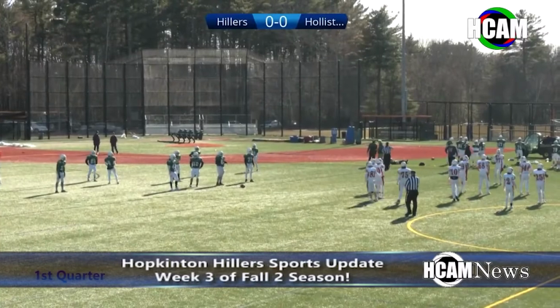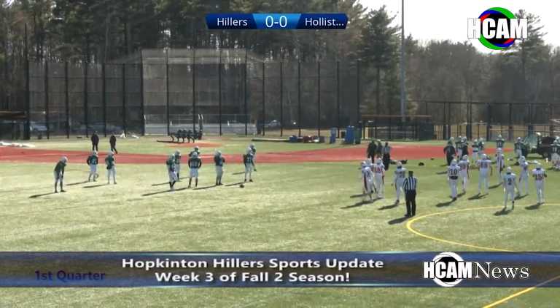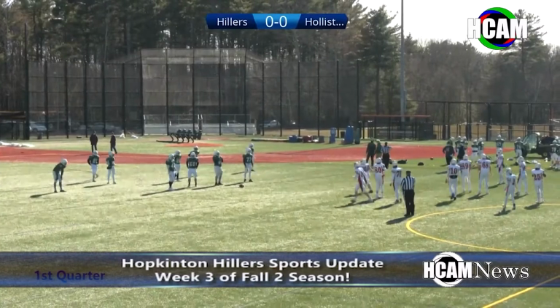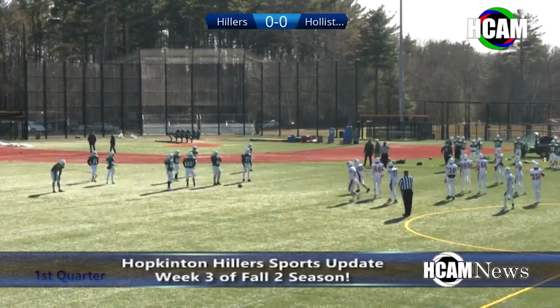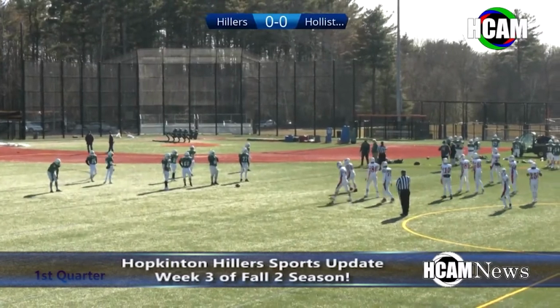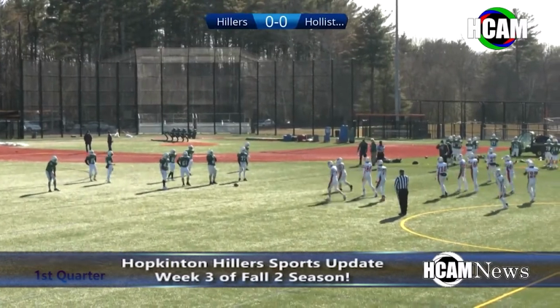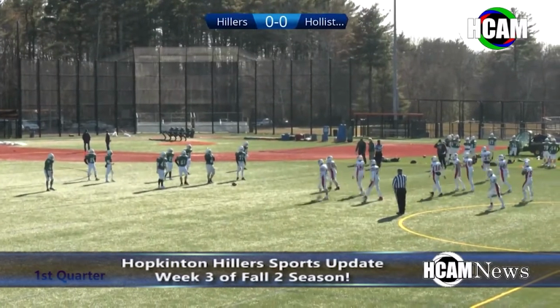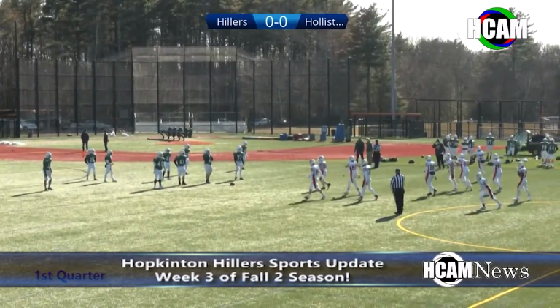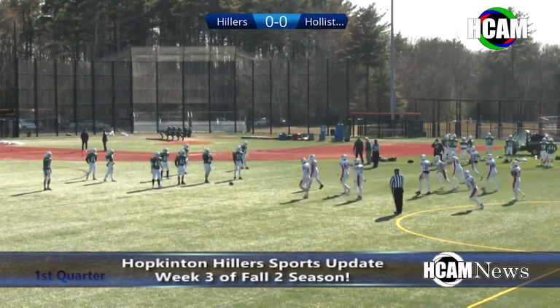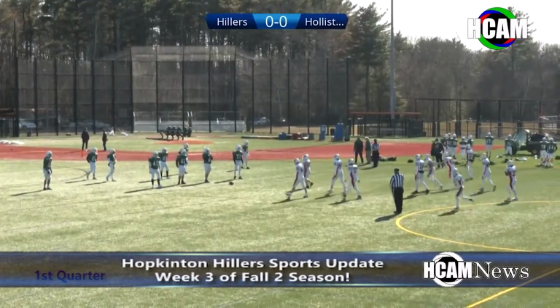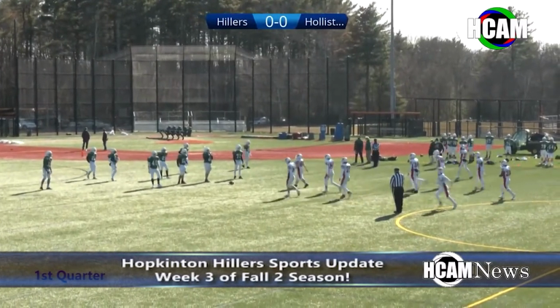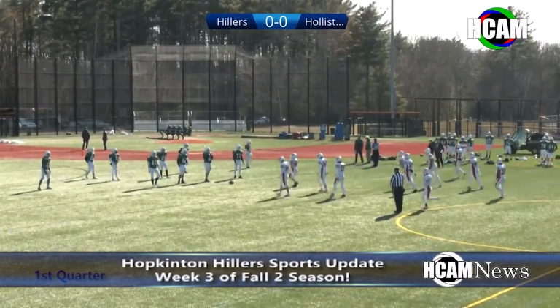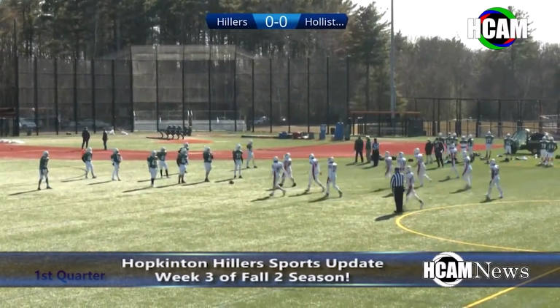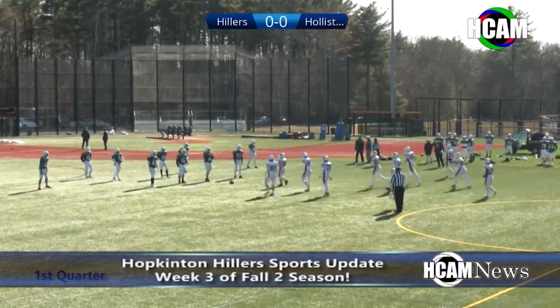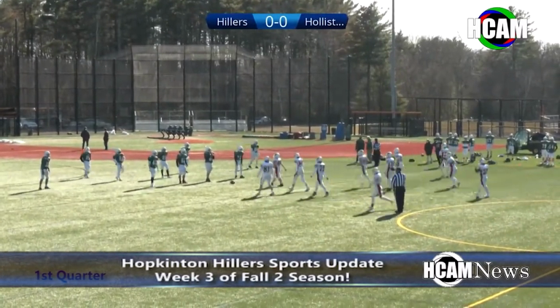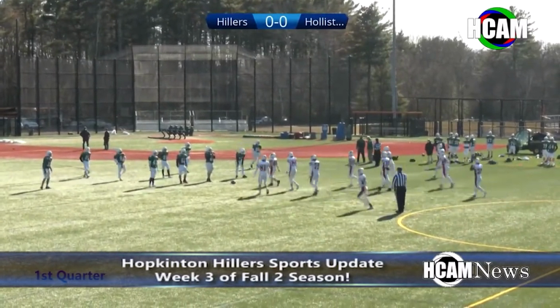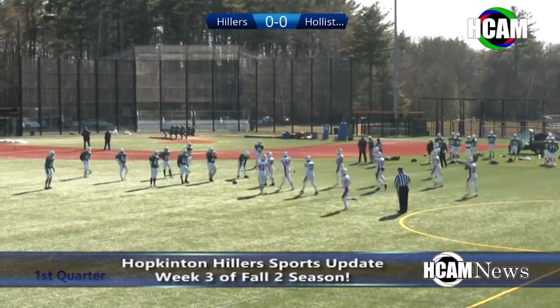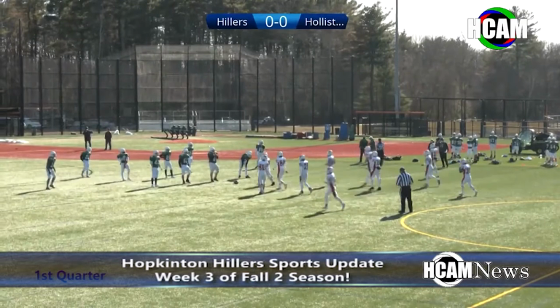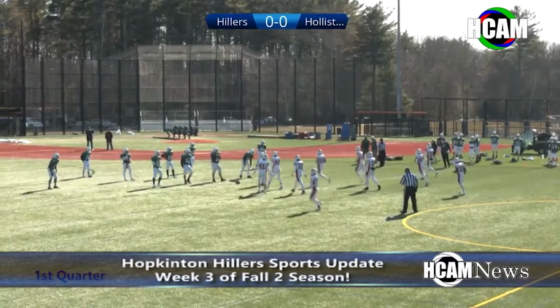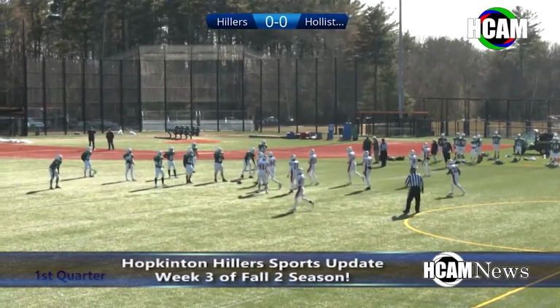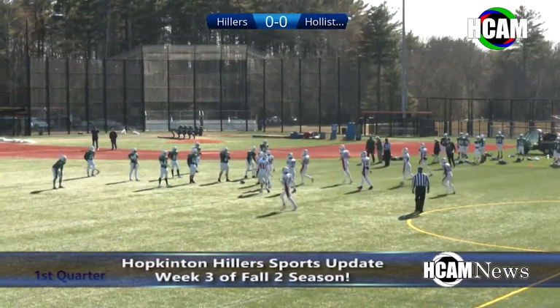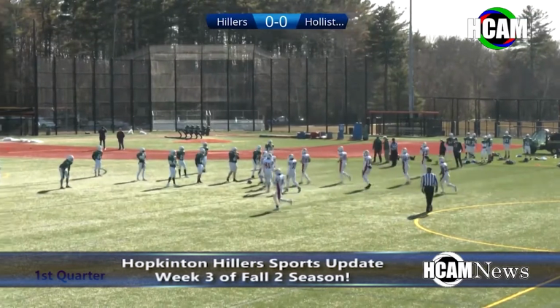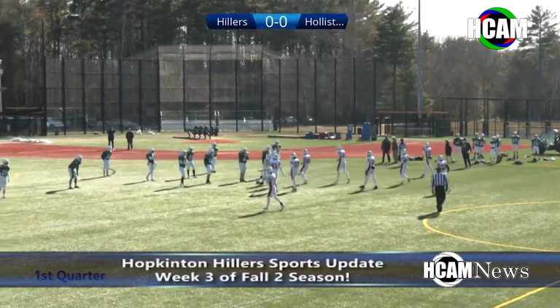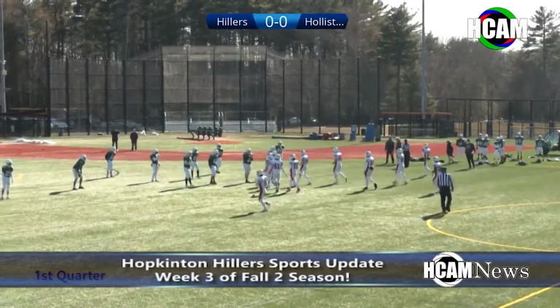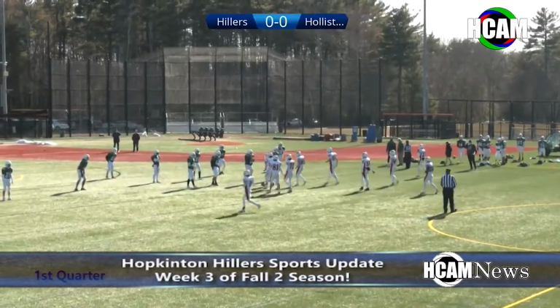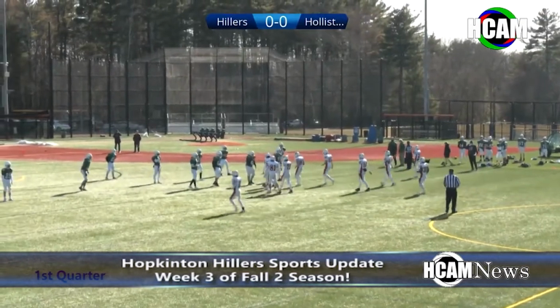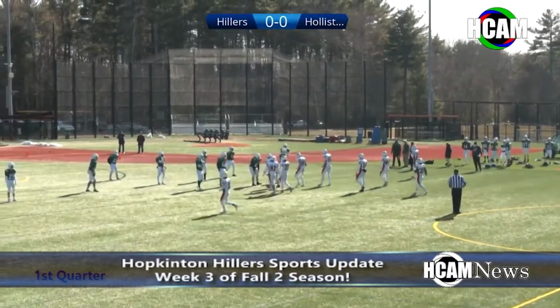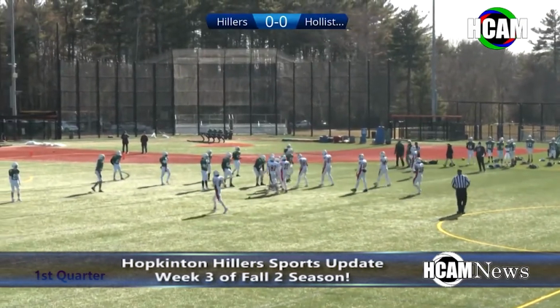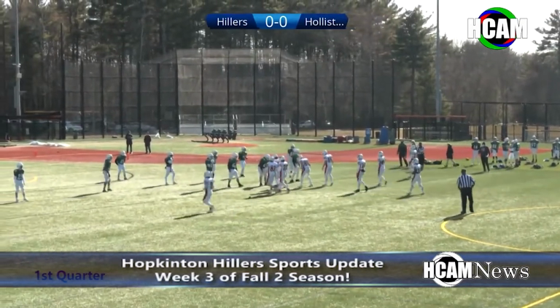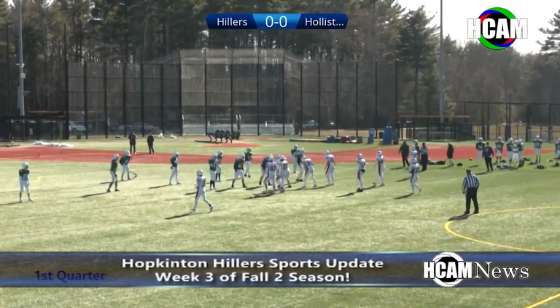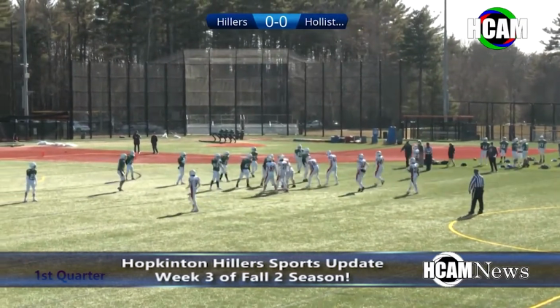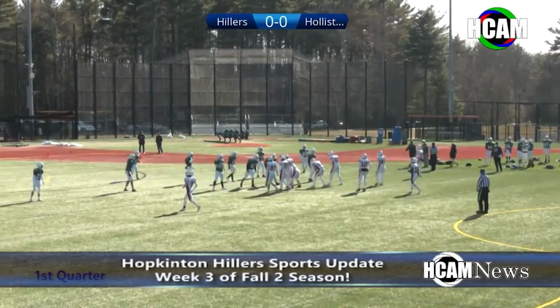Hopkinton Hillers' freshman football took on Holliston this past Friday. It was a good defensive battle.